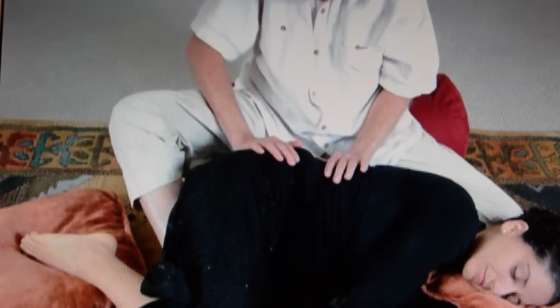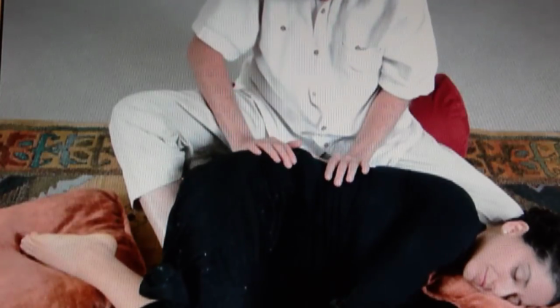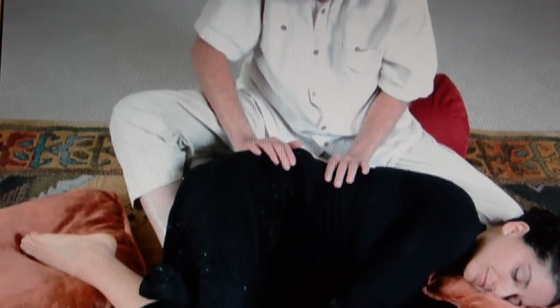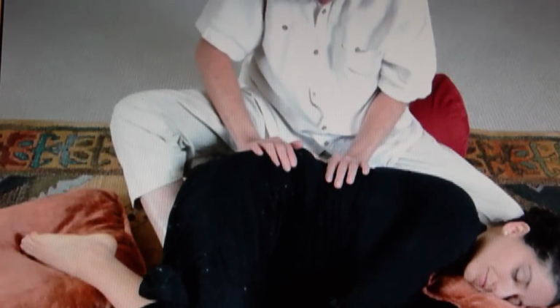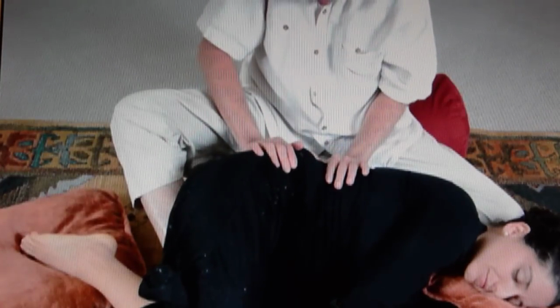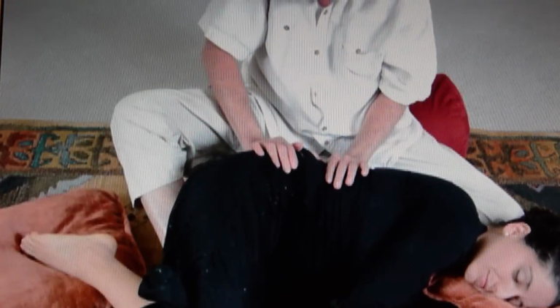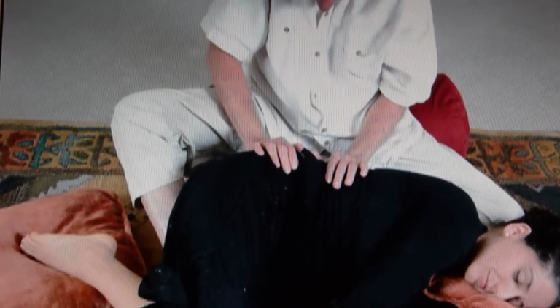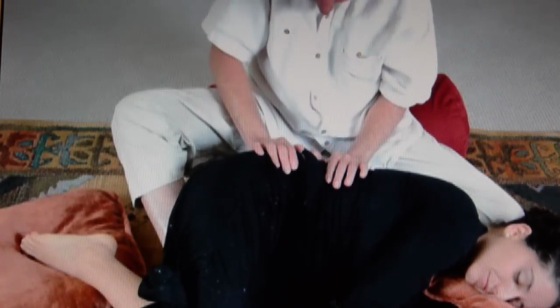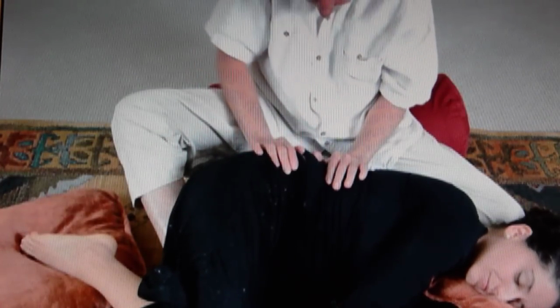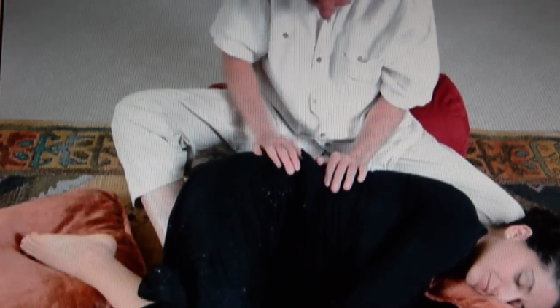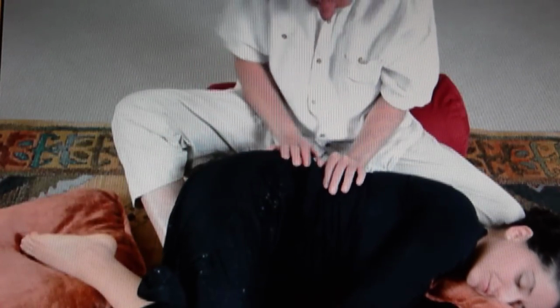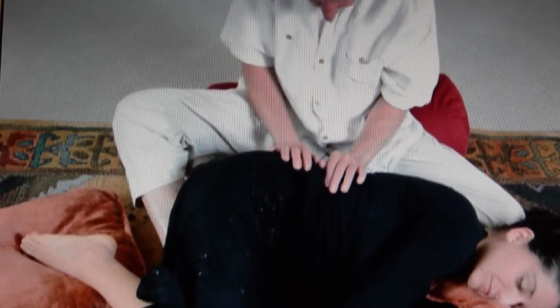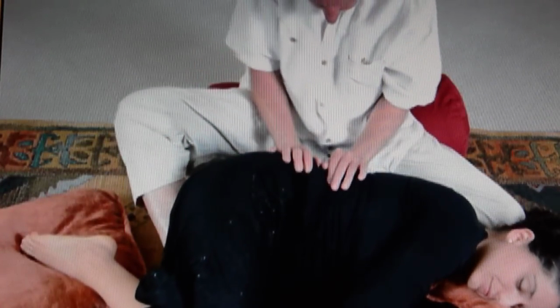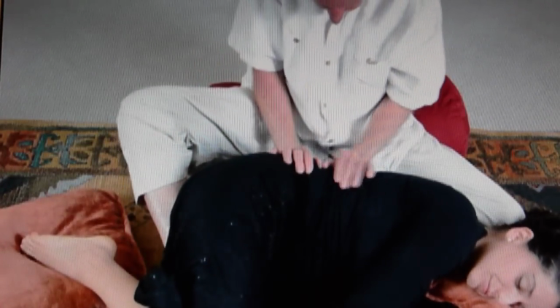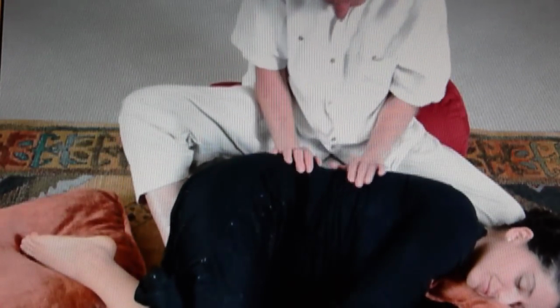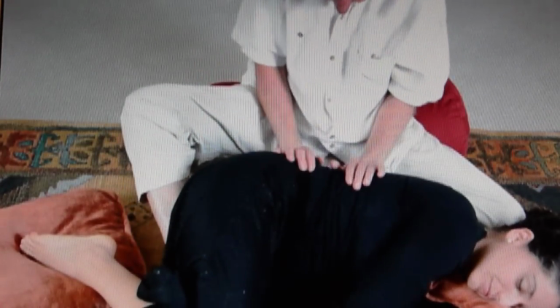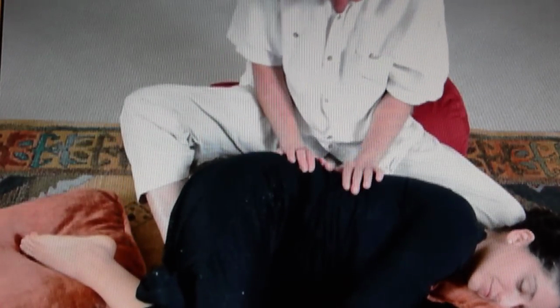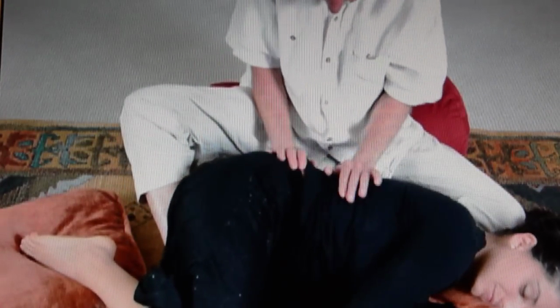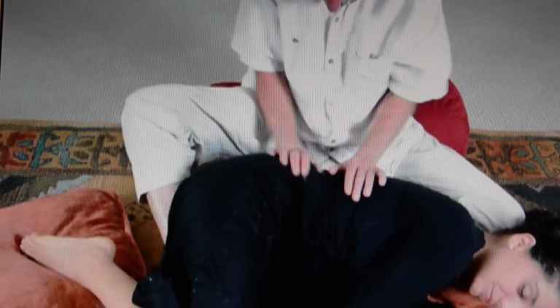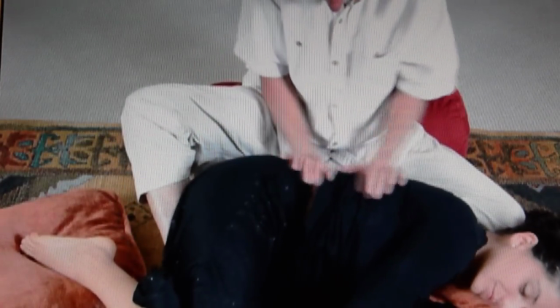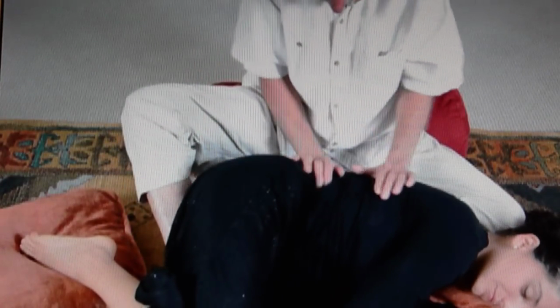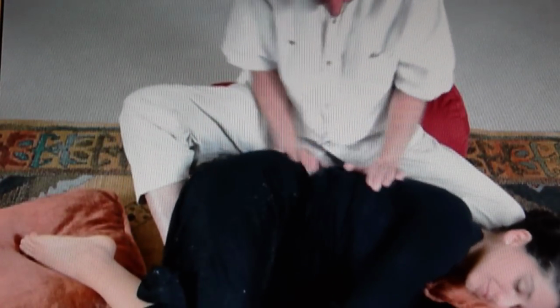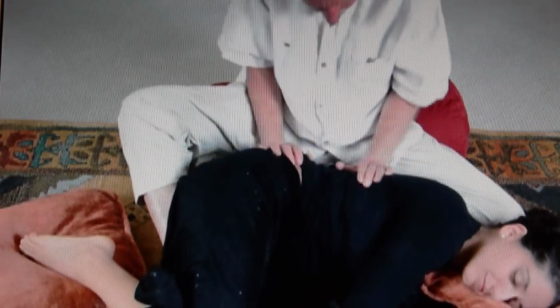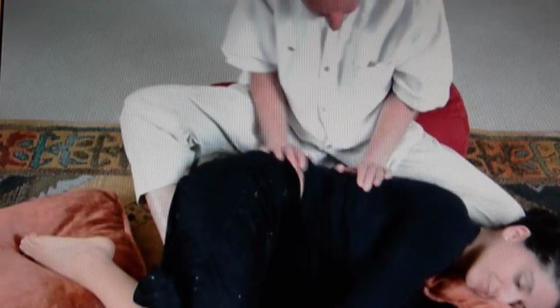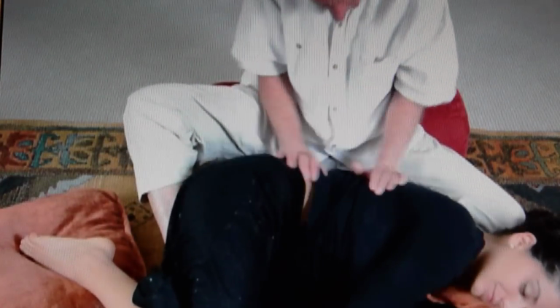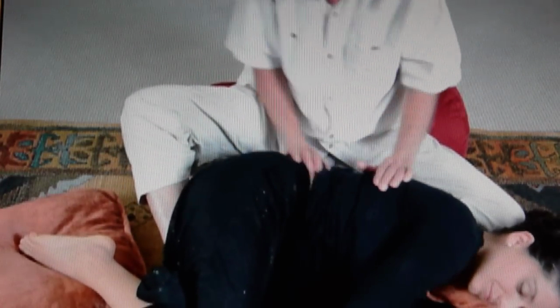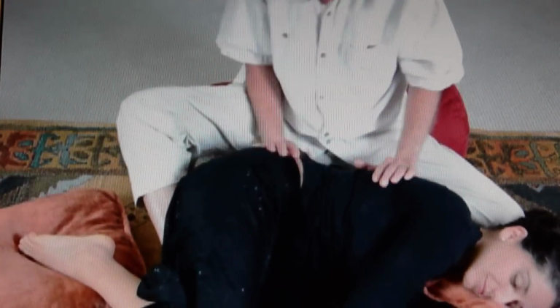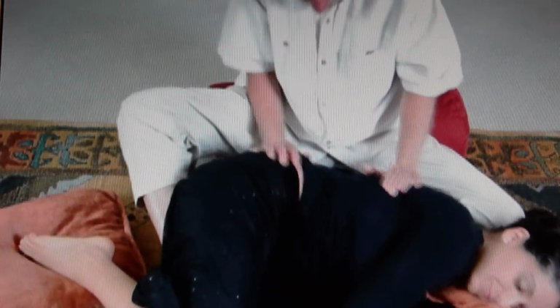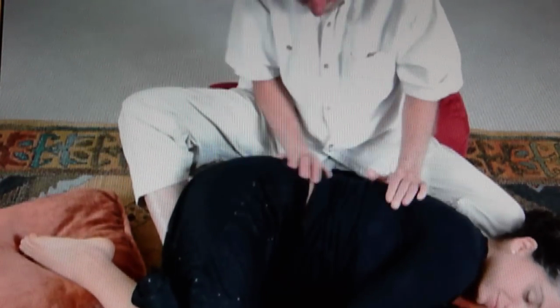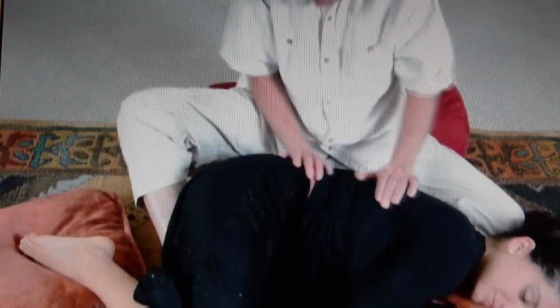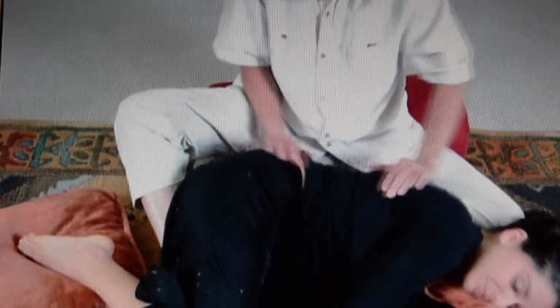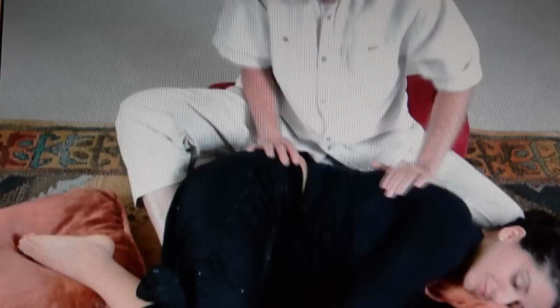The back invites and draws my hands to explore up and down.